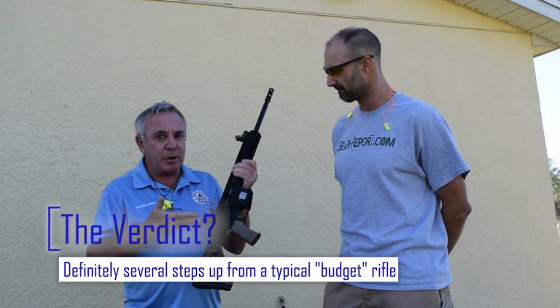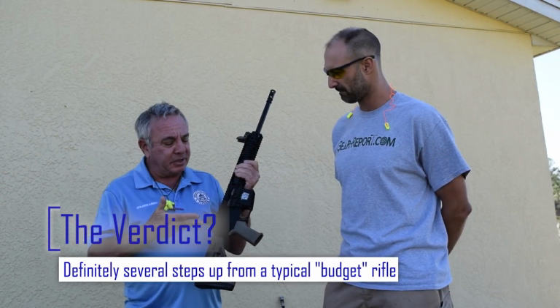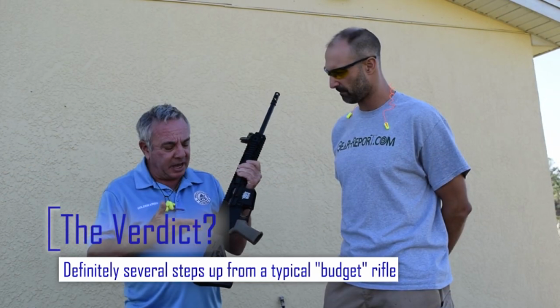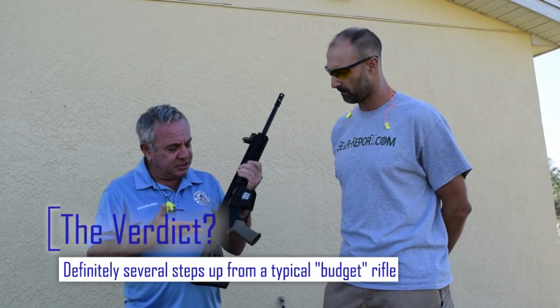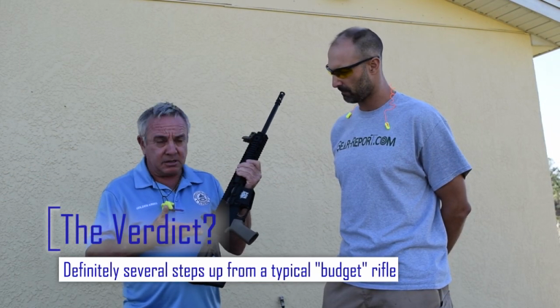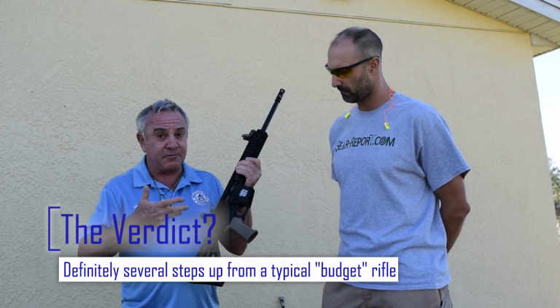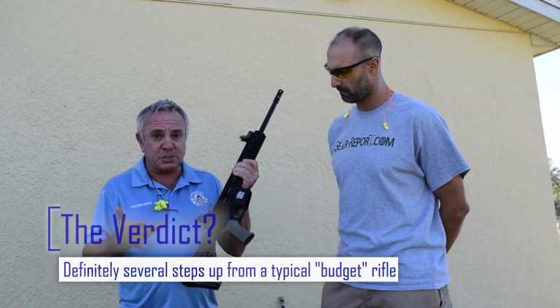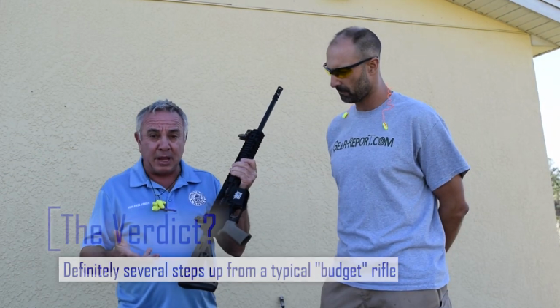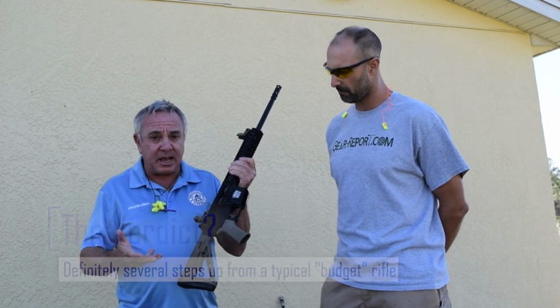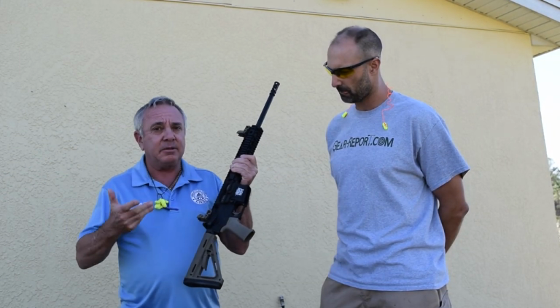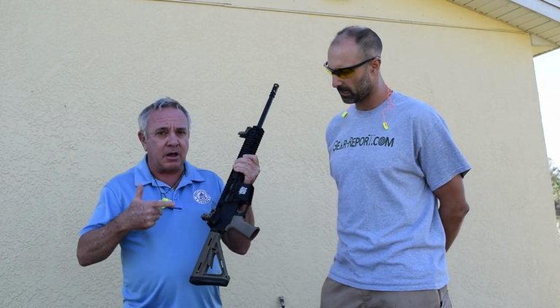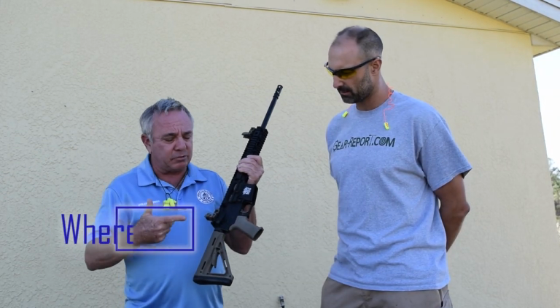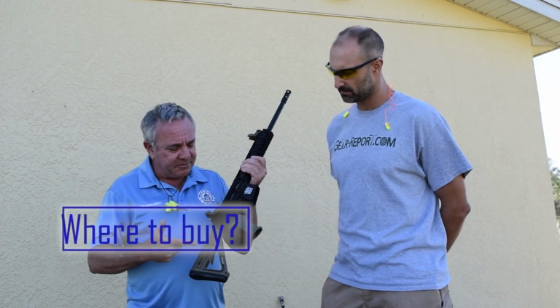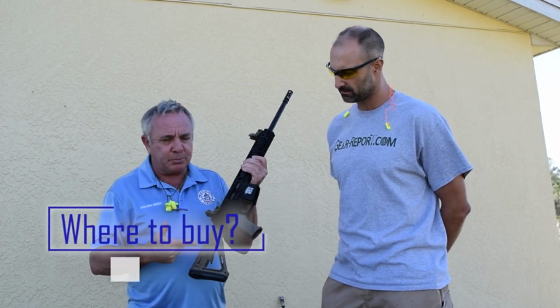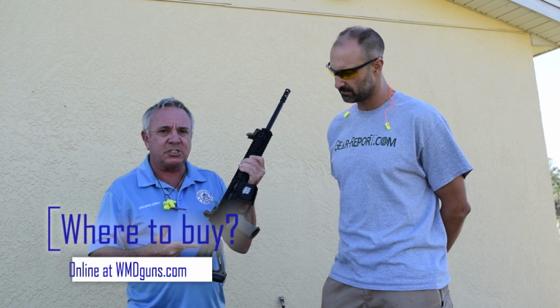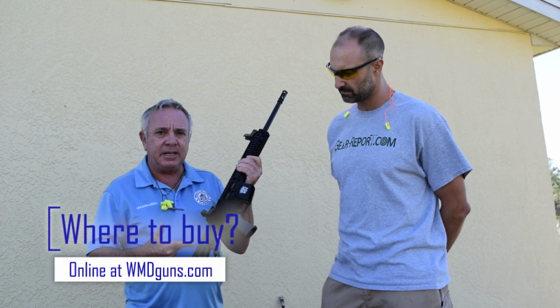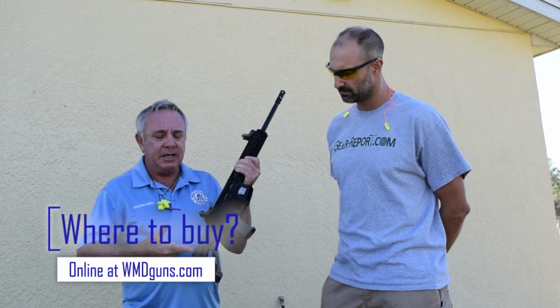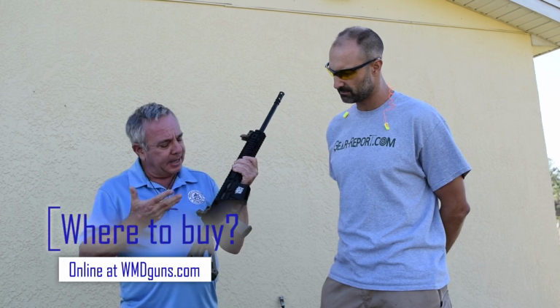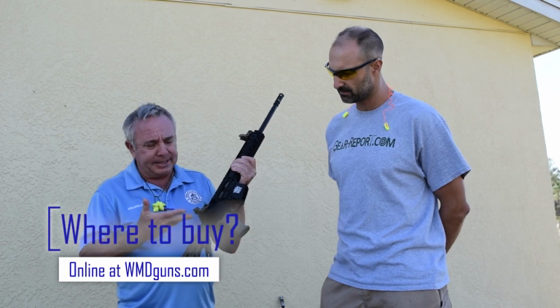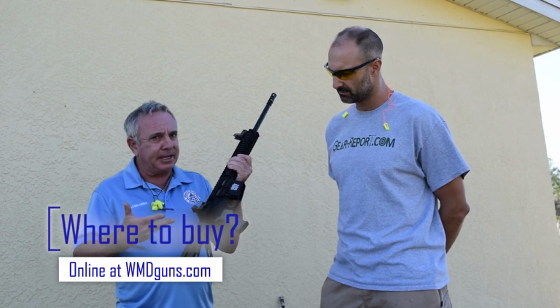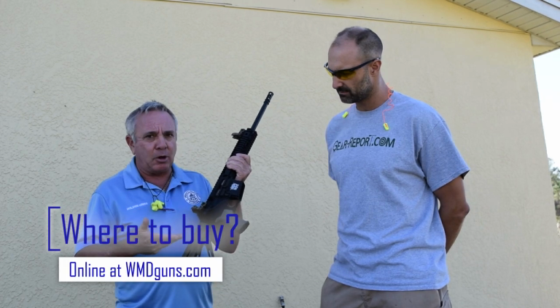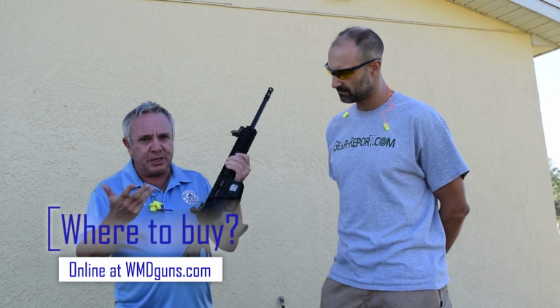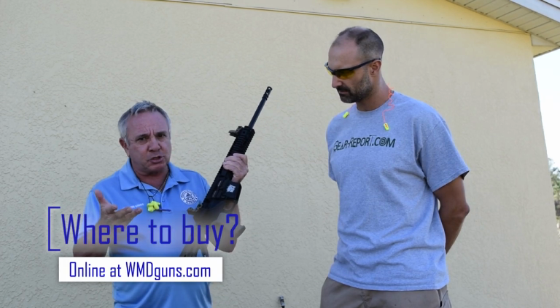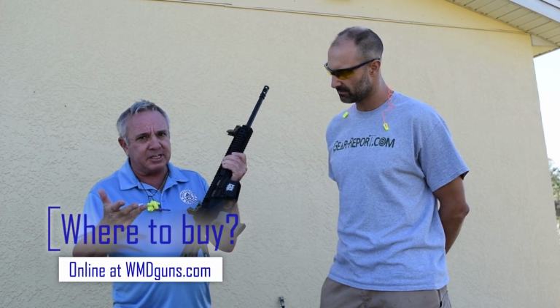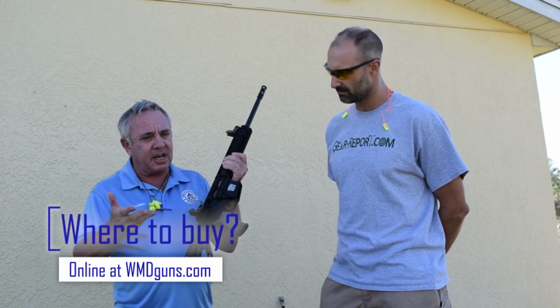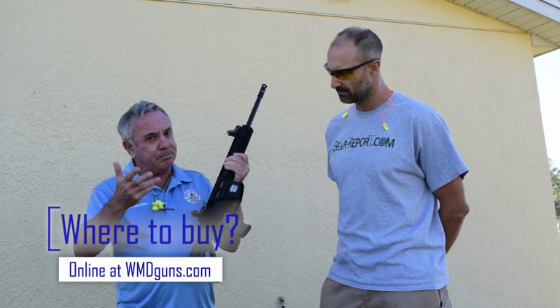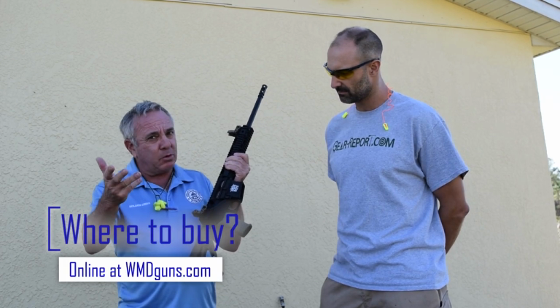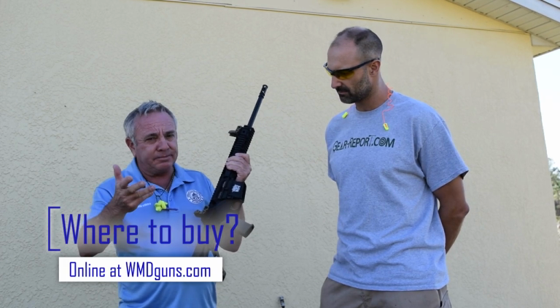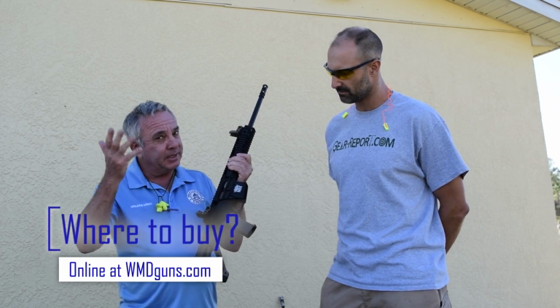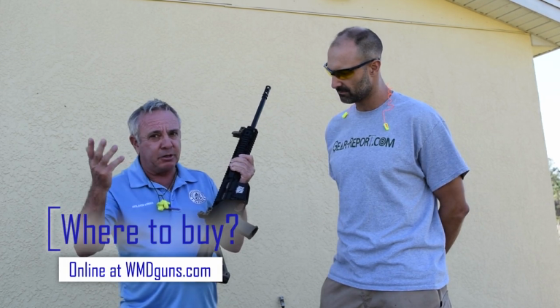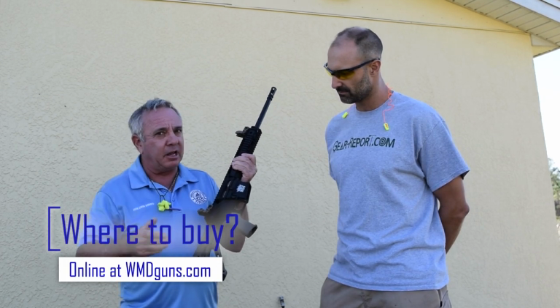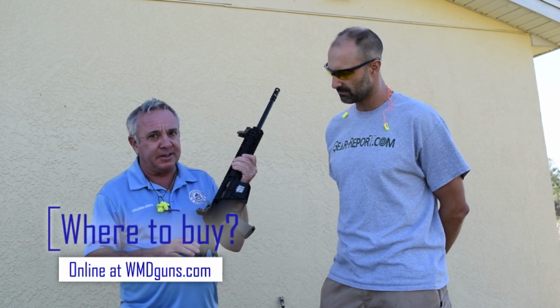WFD Guns' first black colored rifle. I hope you enjoy this gun — buy one, you're going to love it.